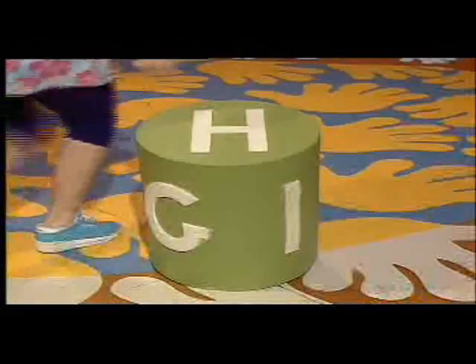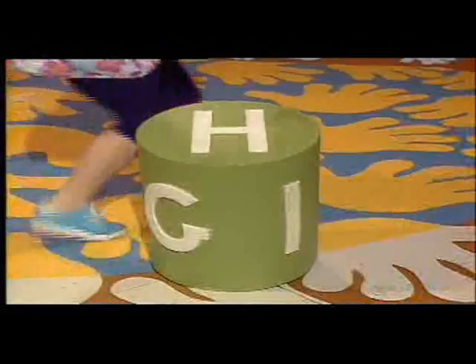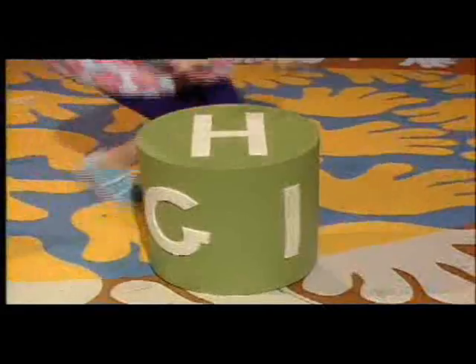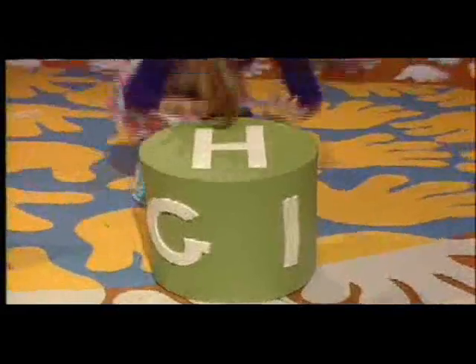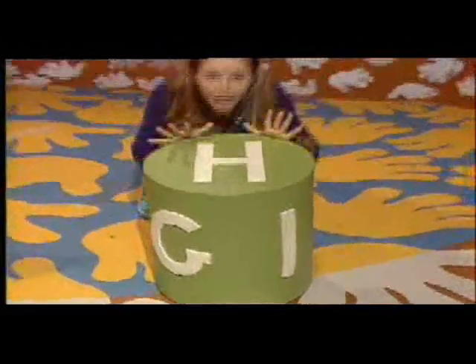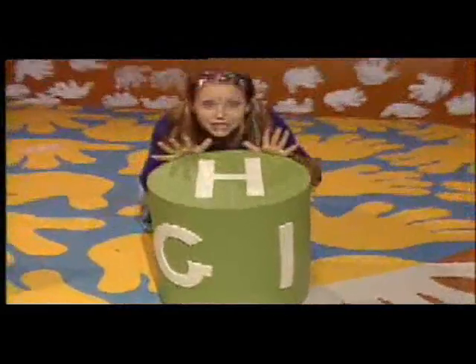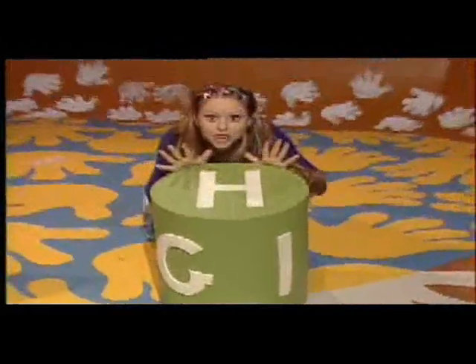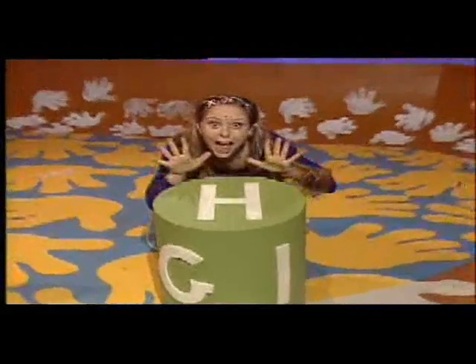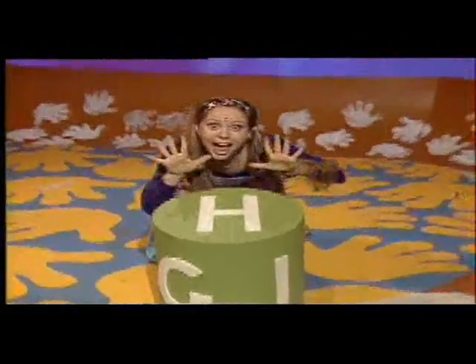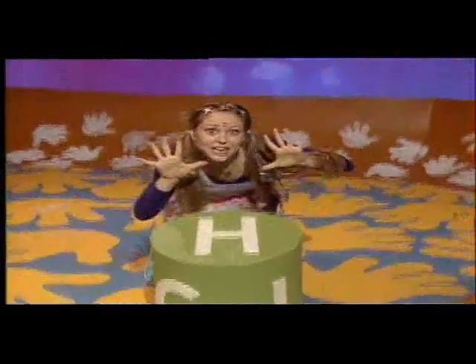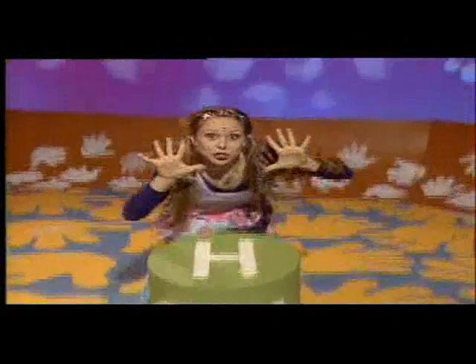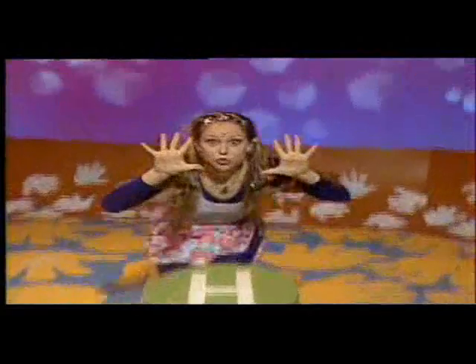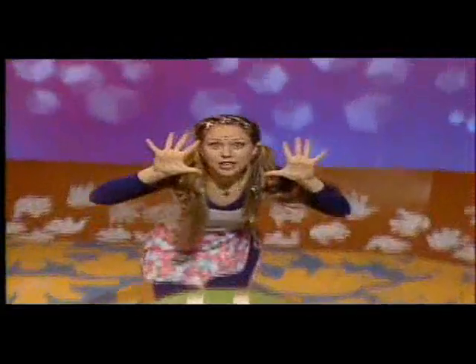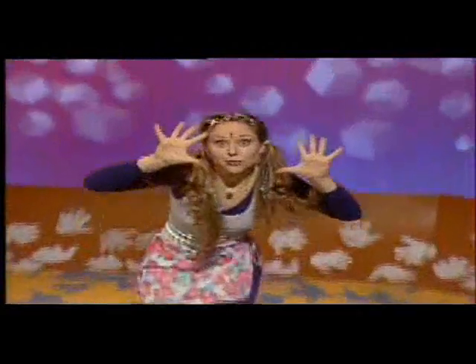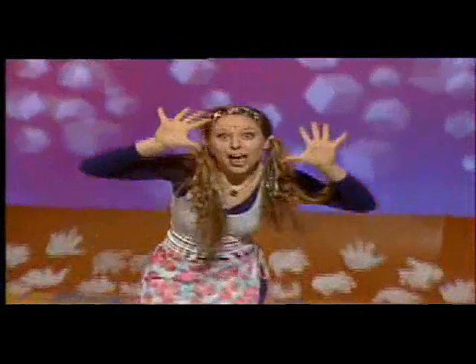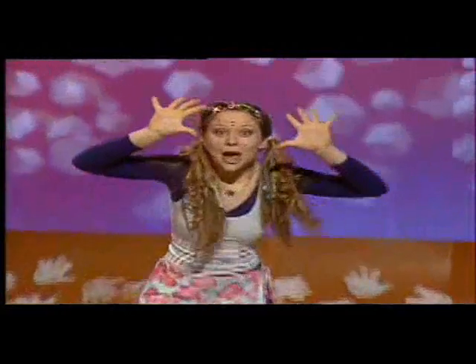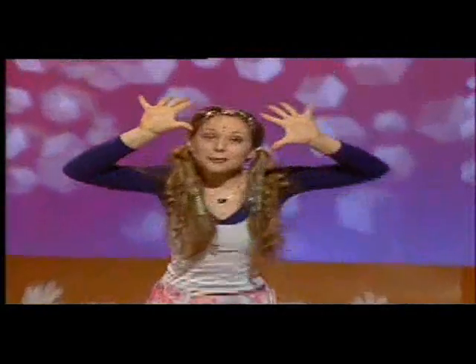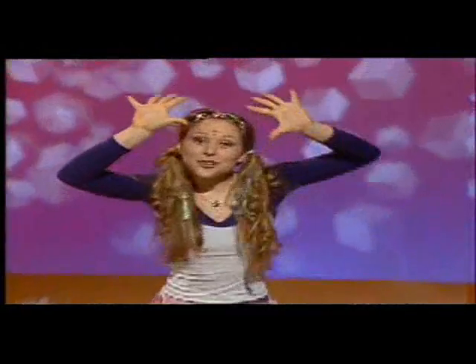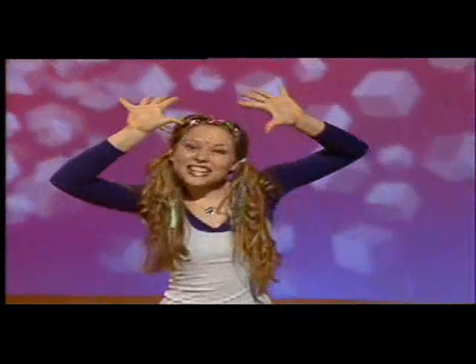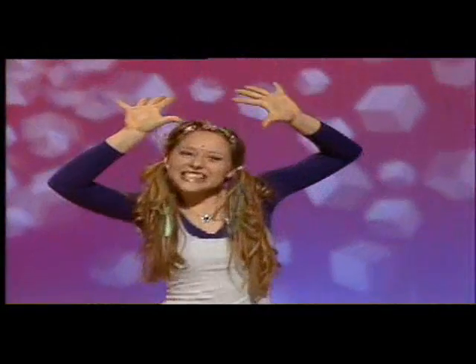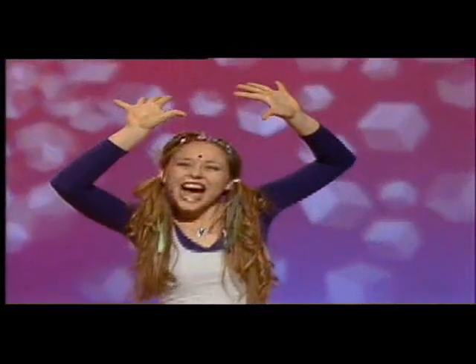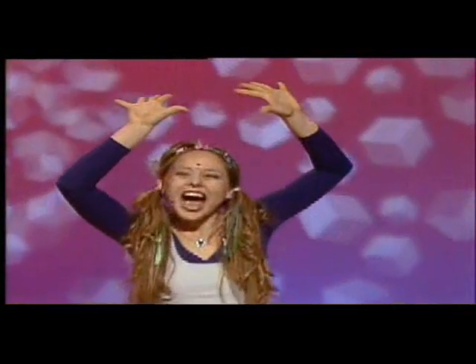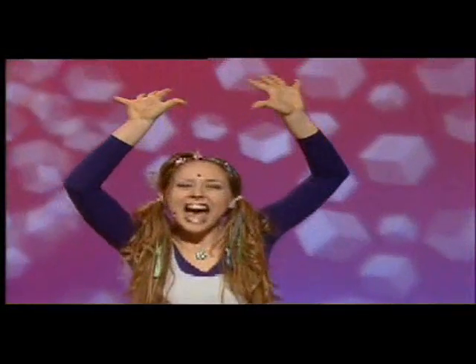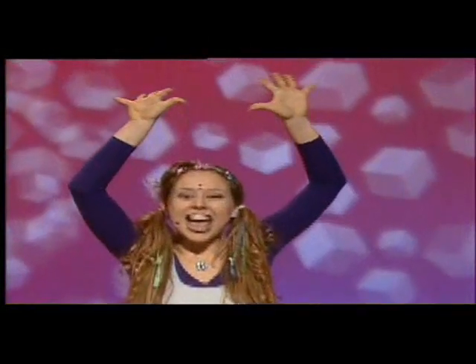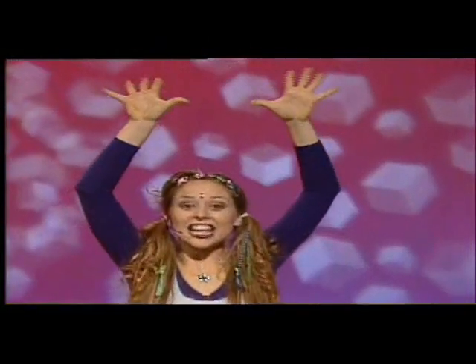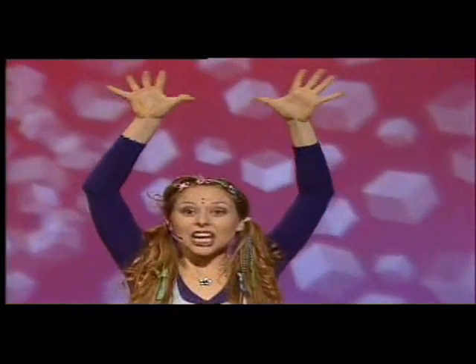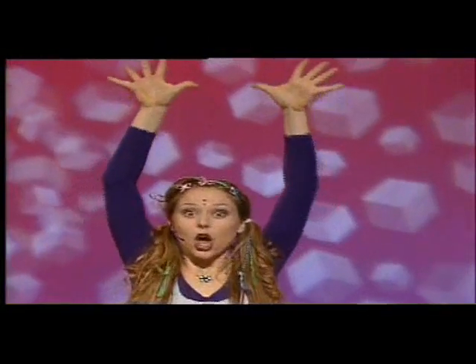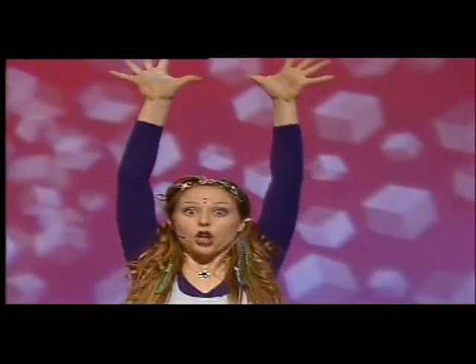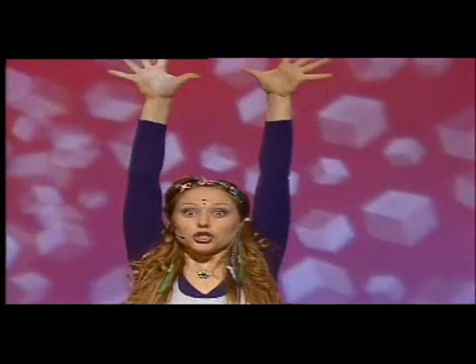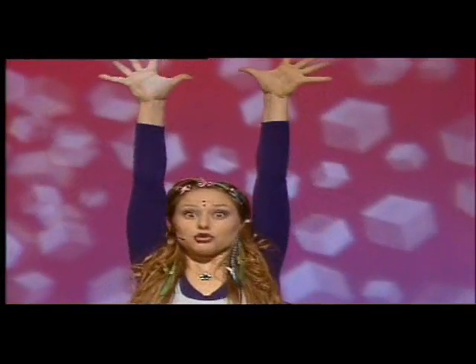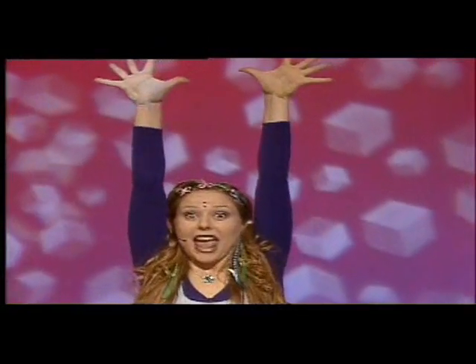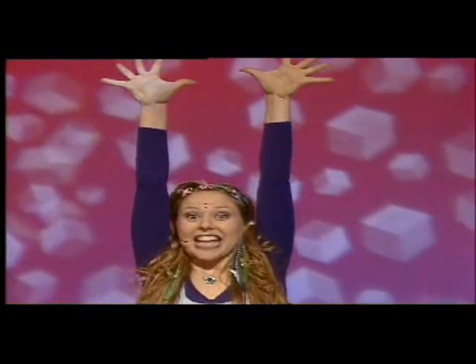G, H, I, stretch right up to the sky, stretch.